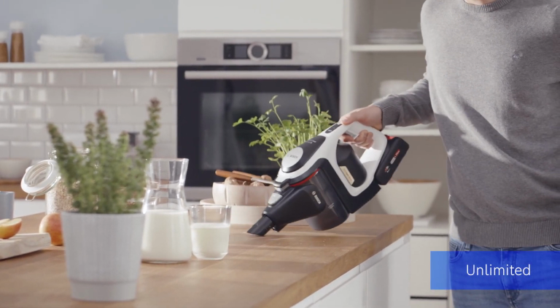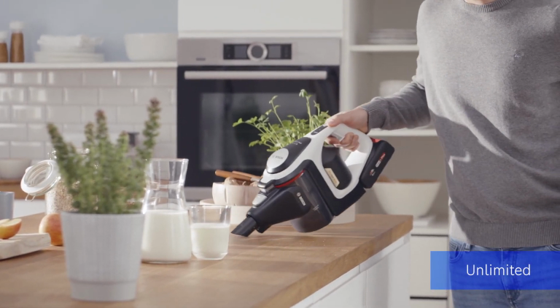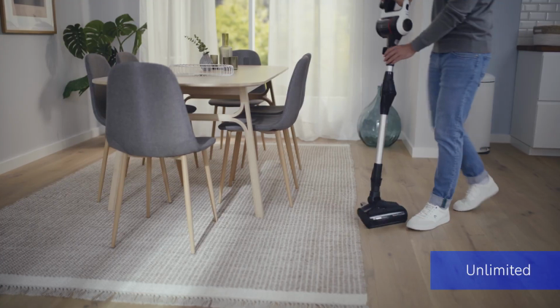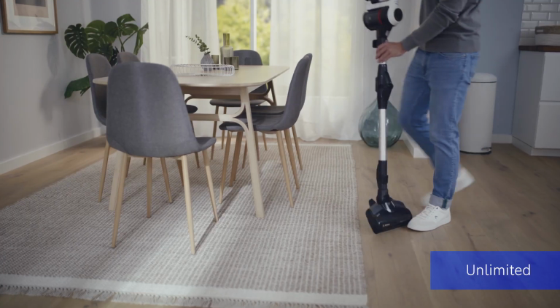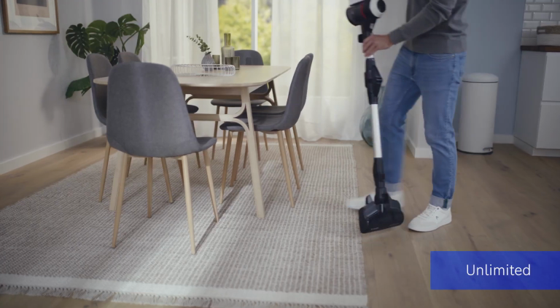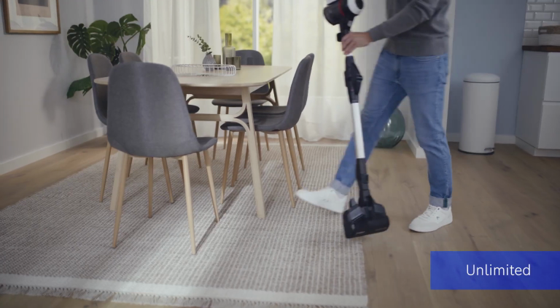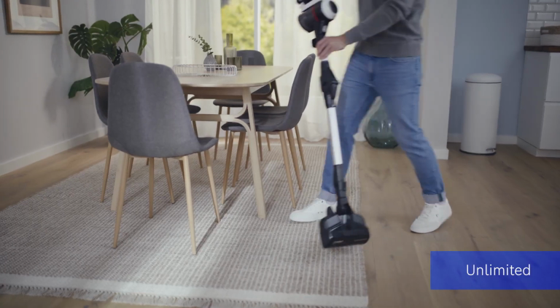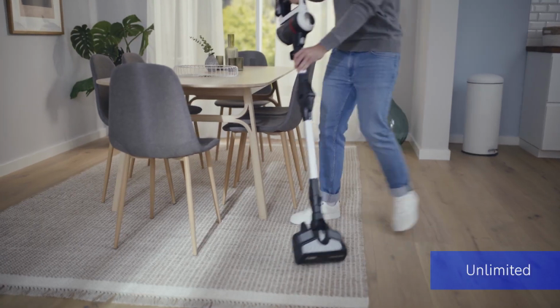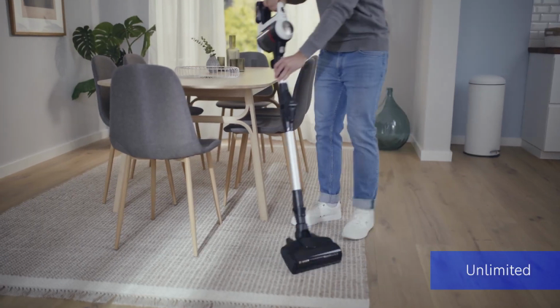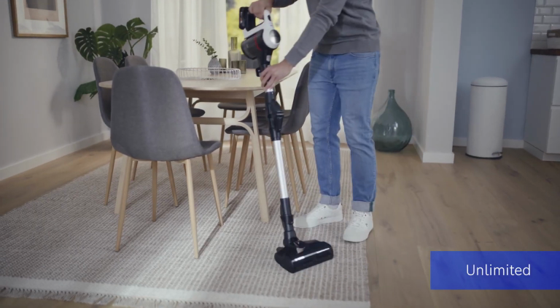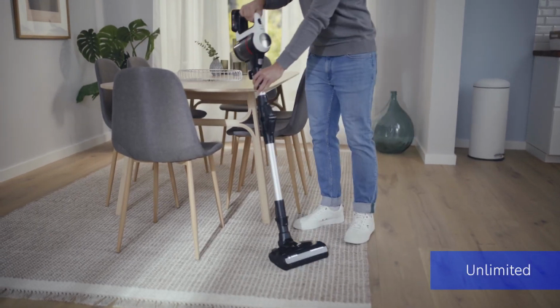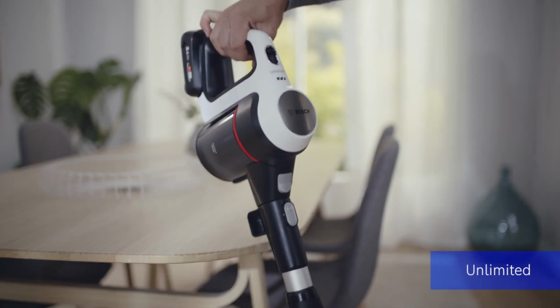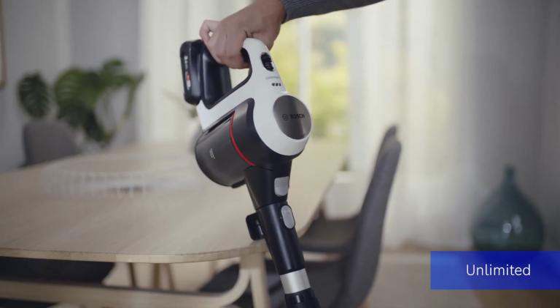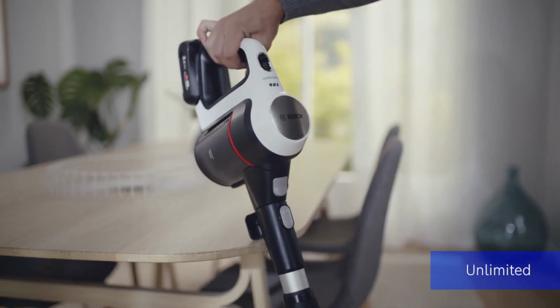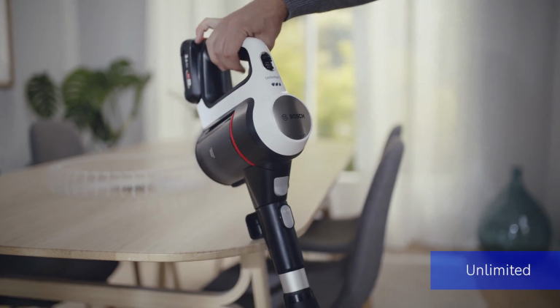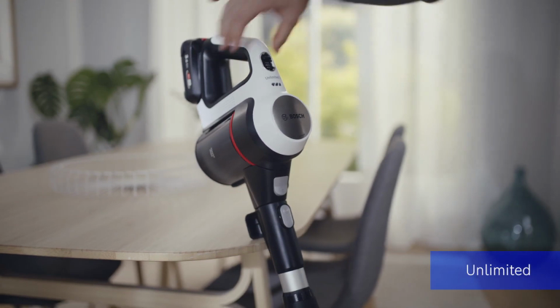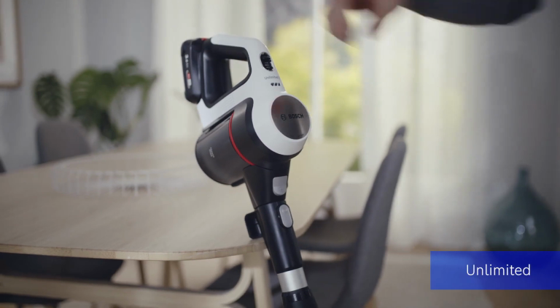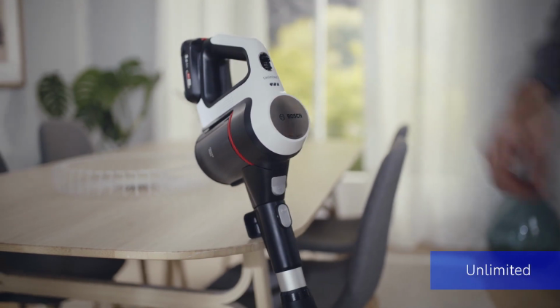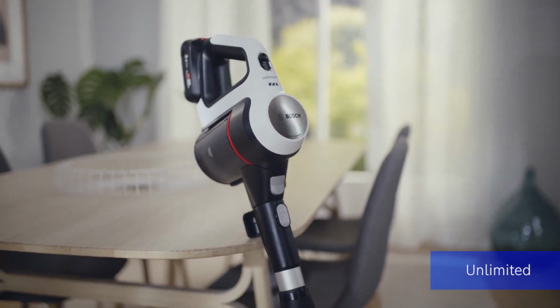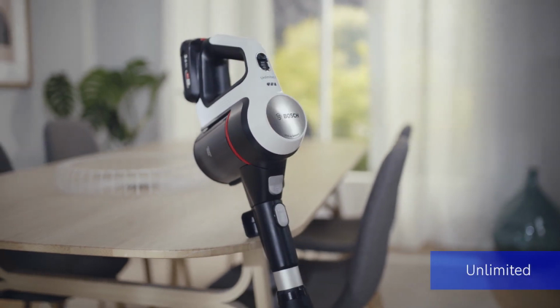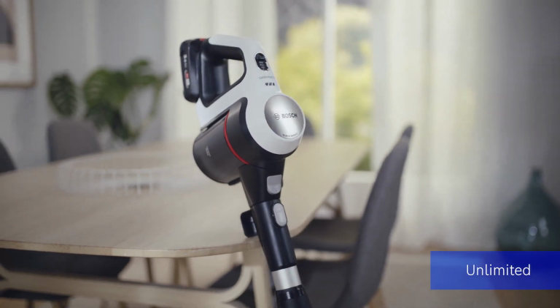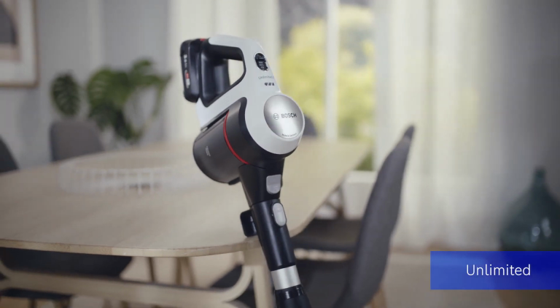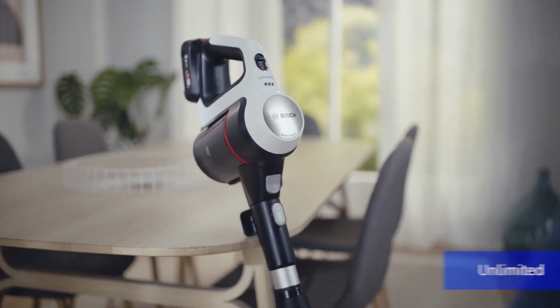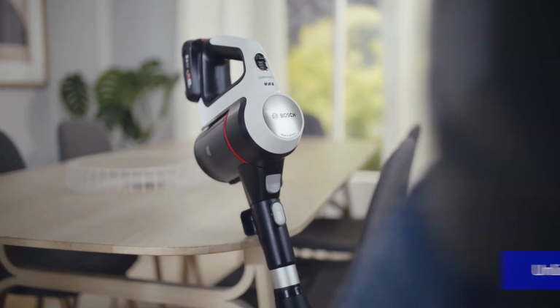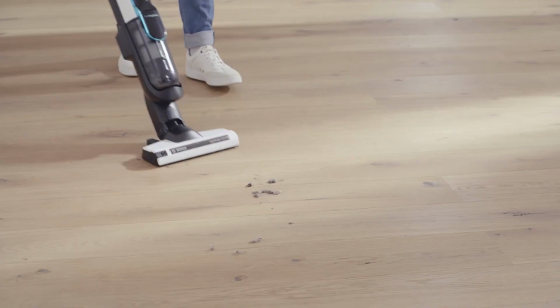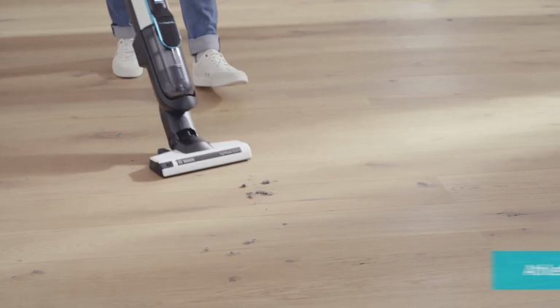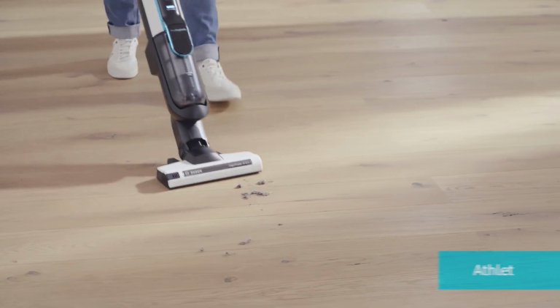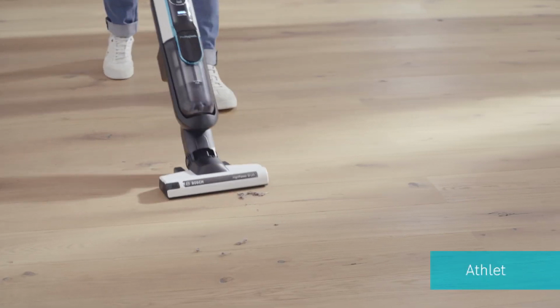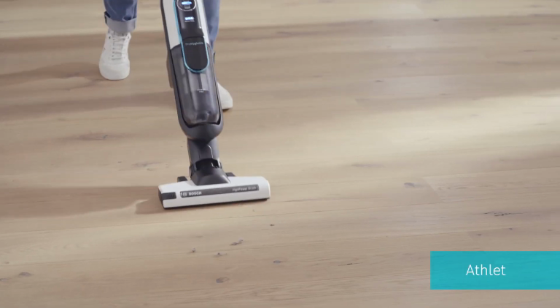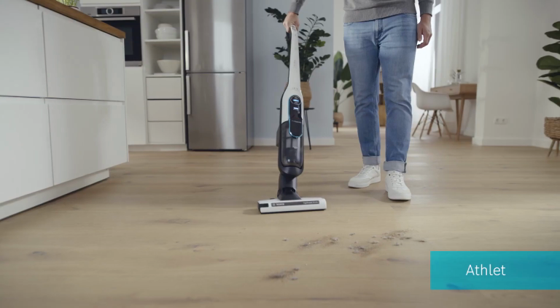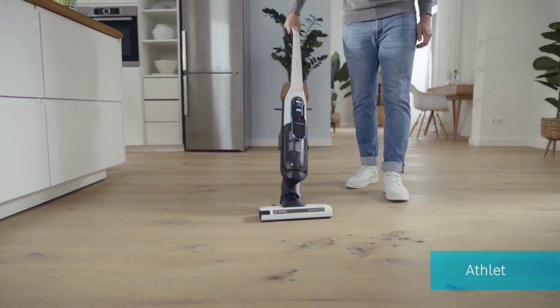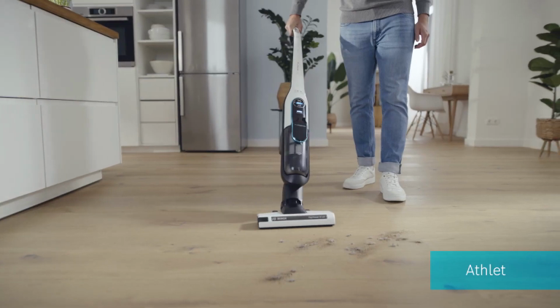Need a break? You can place the Unlimited 7 anywhere — for example, on the edge of furniture.